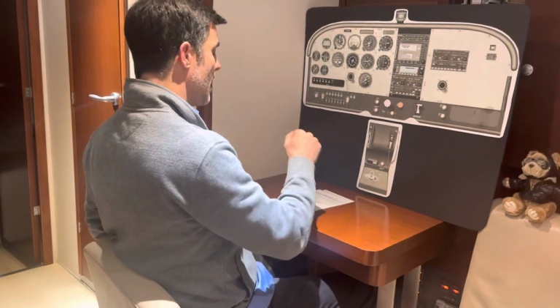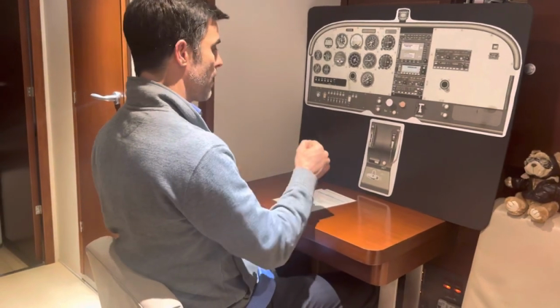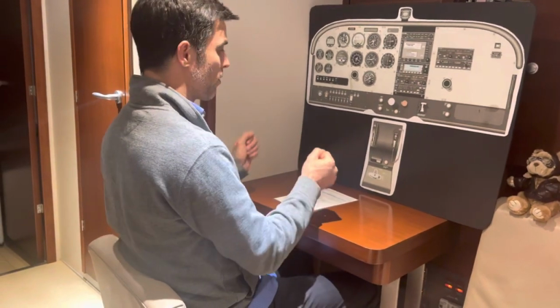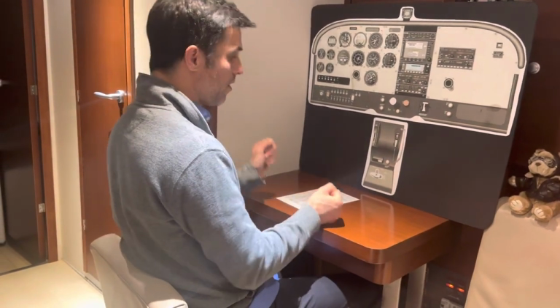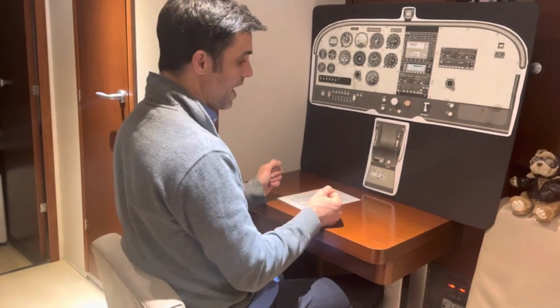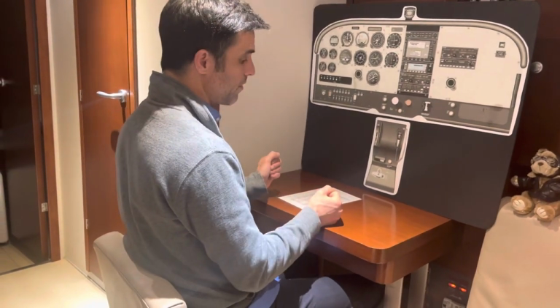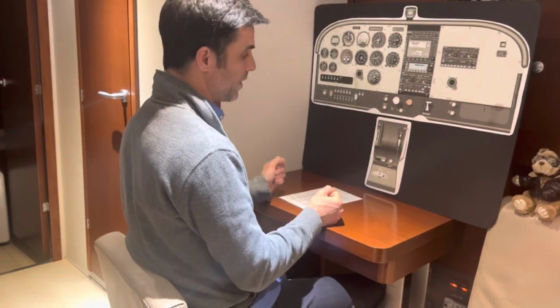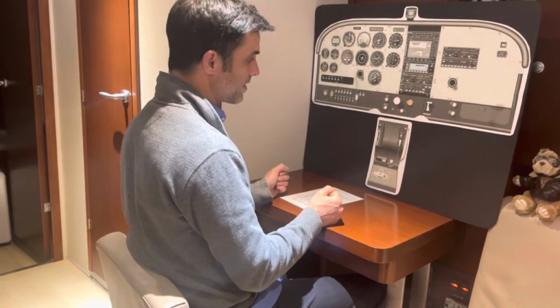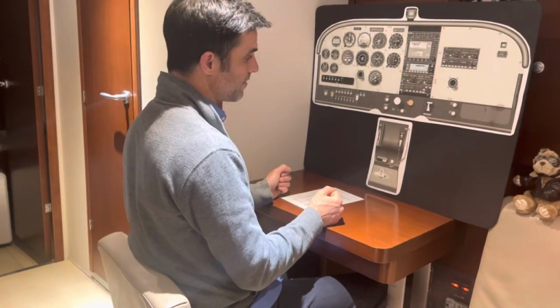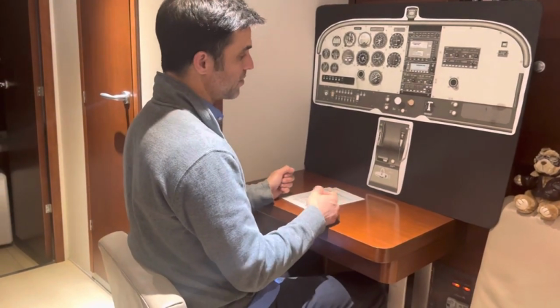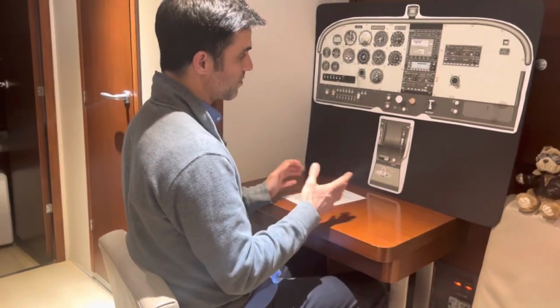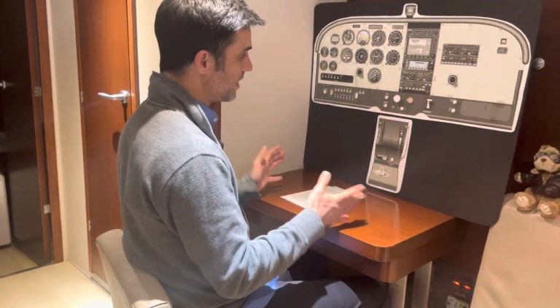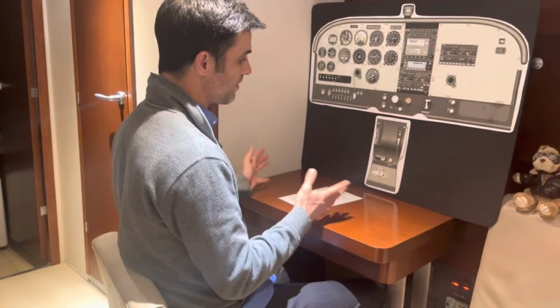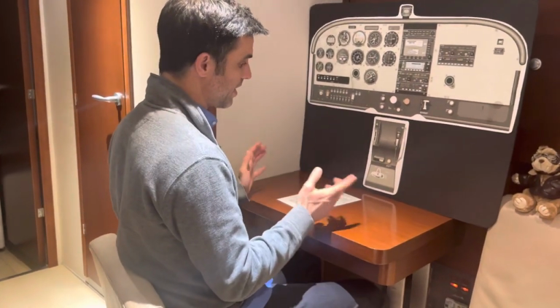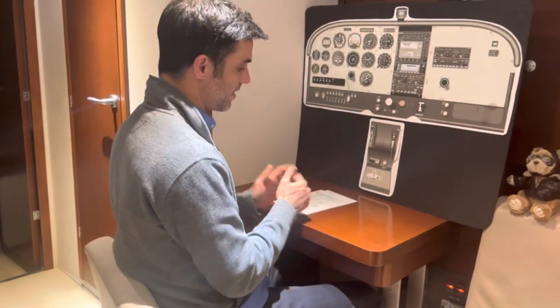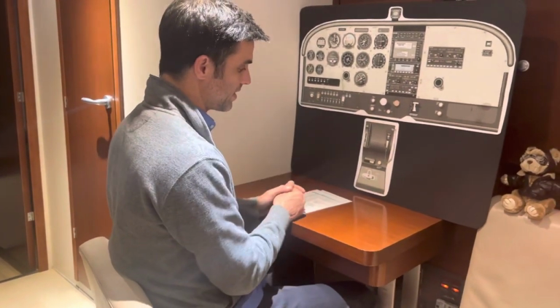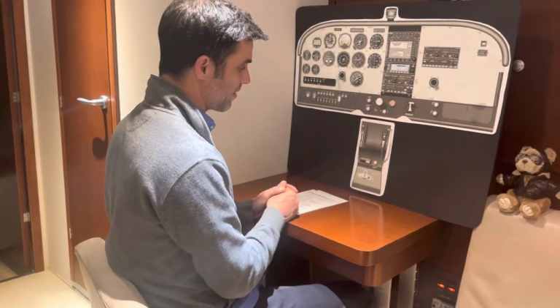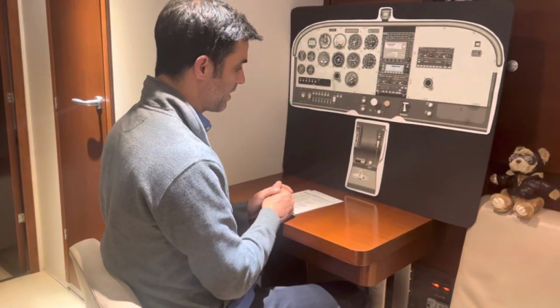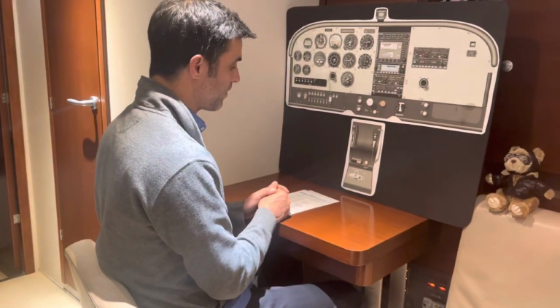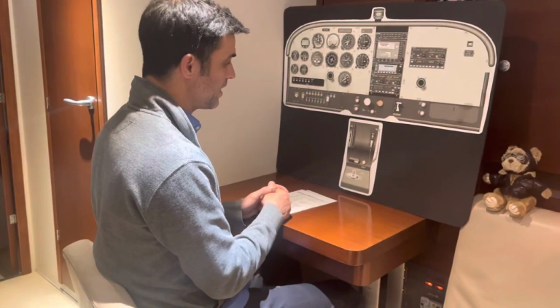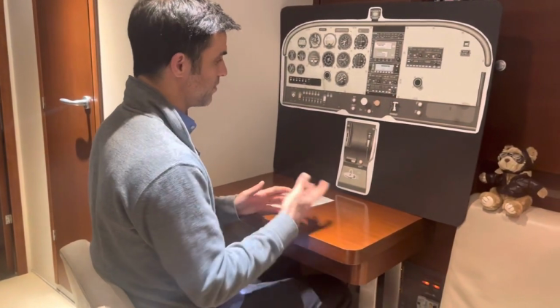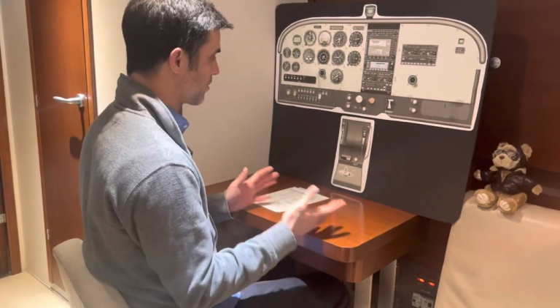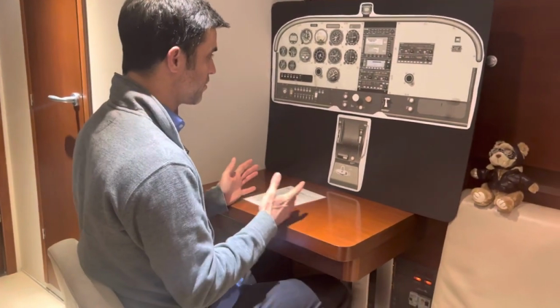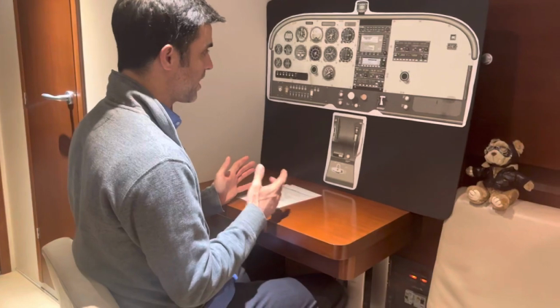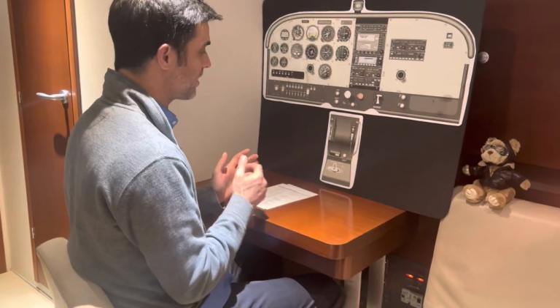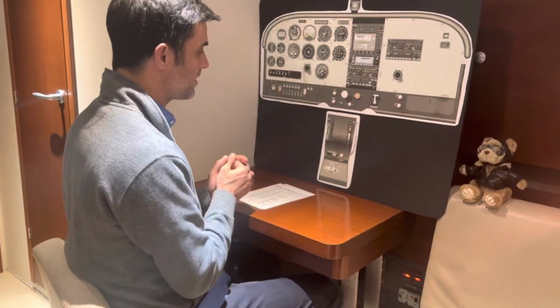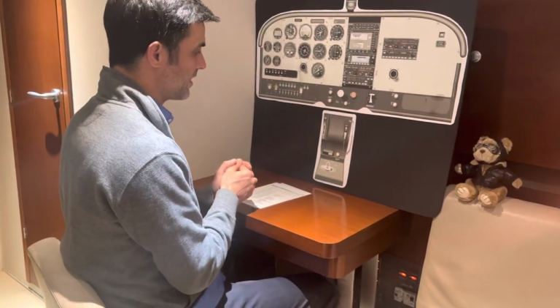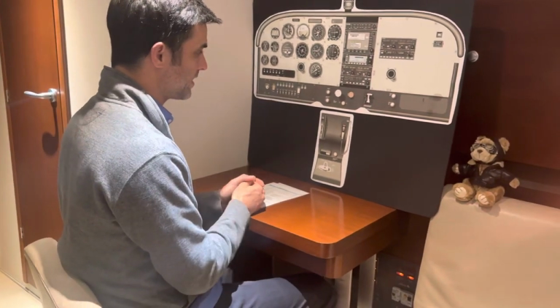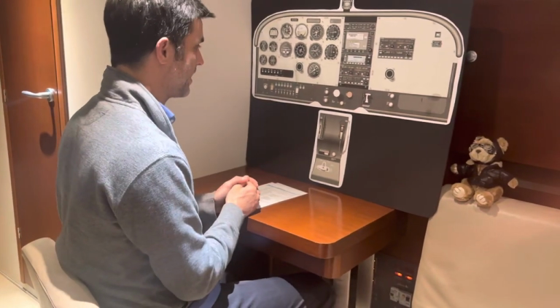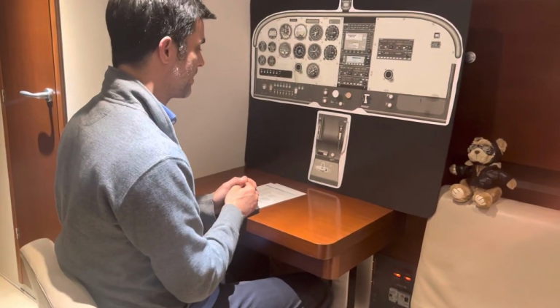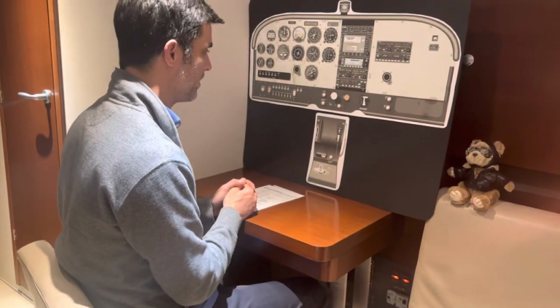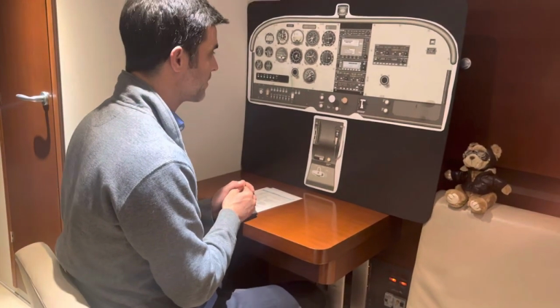I roll out wings level — straight, level, unaccelerated flight — do a cruise checklist, and that's the end of the maneuver.